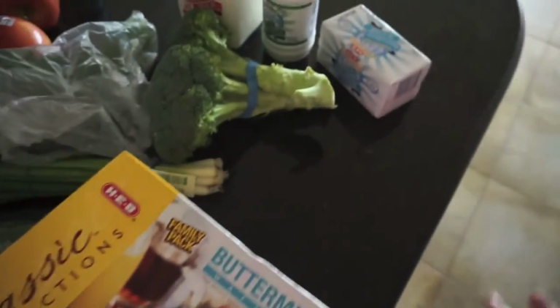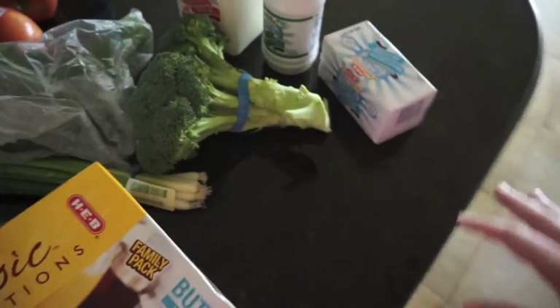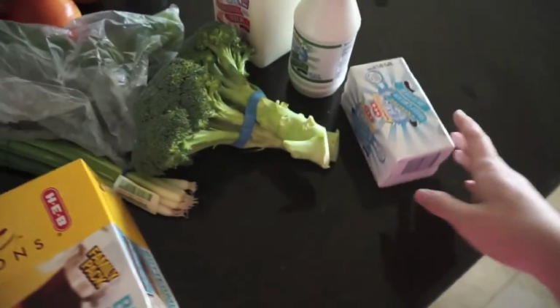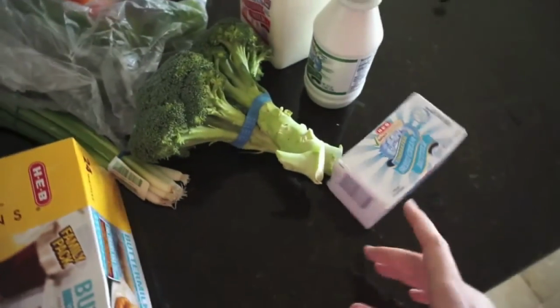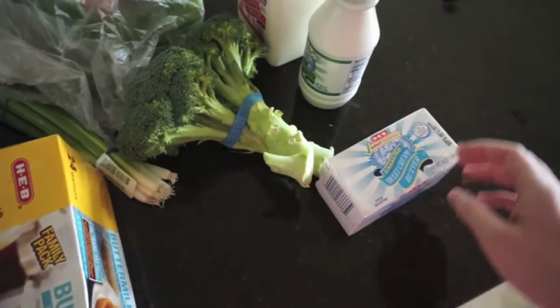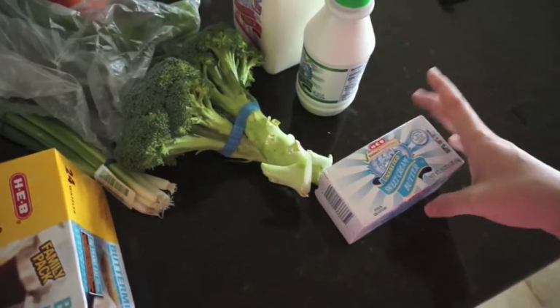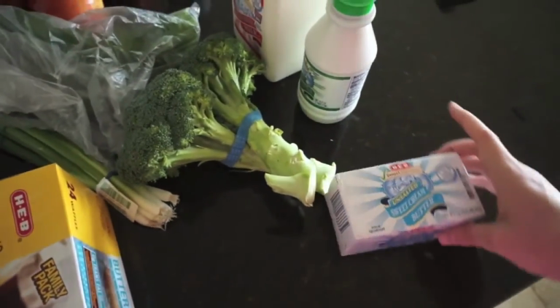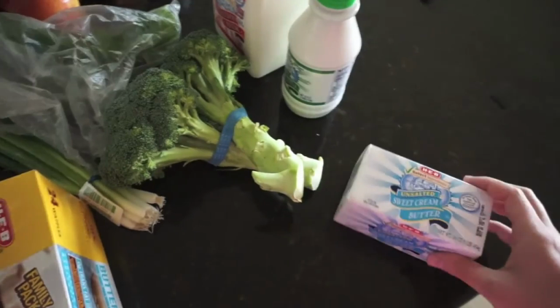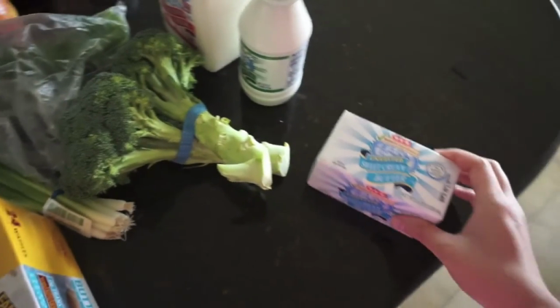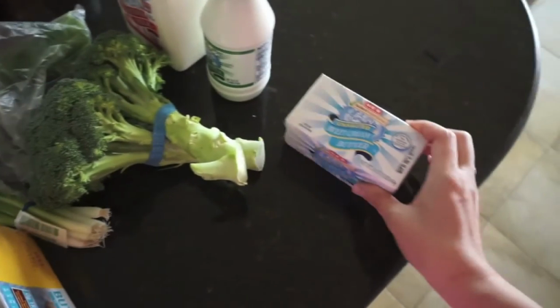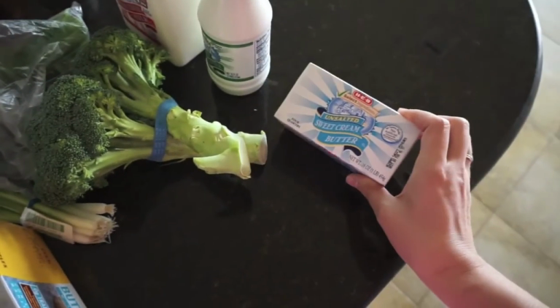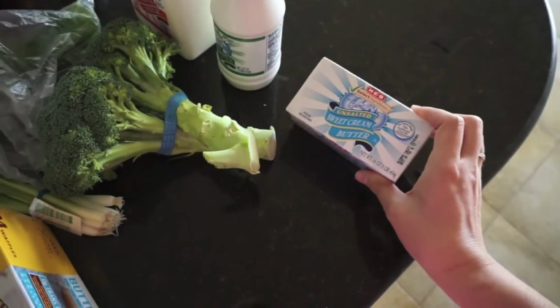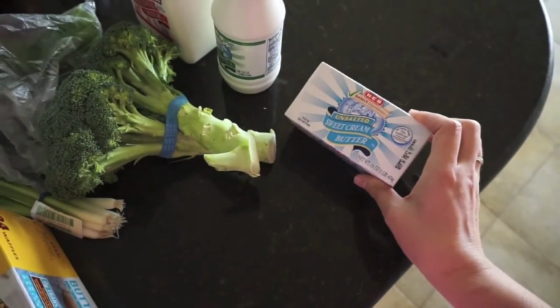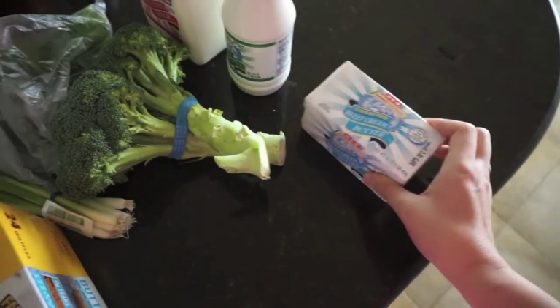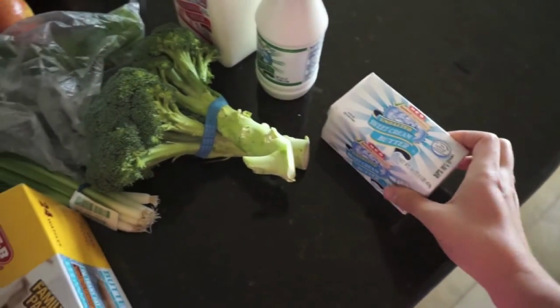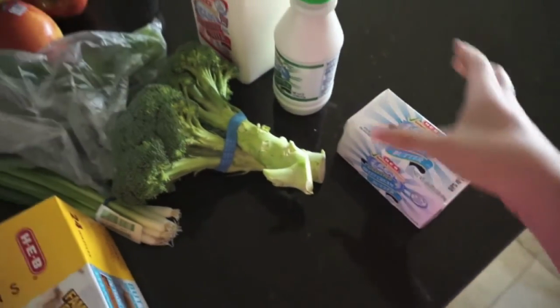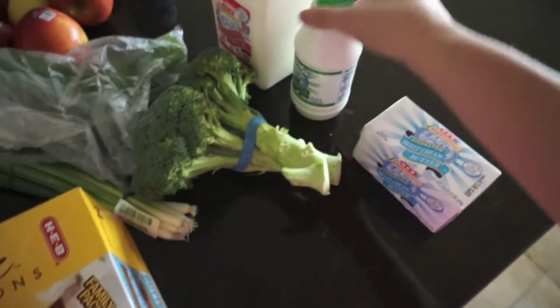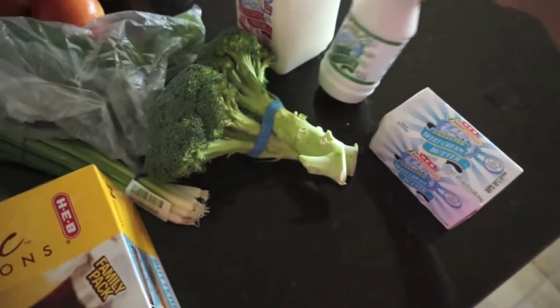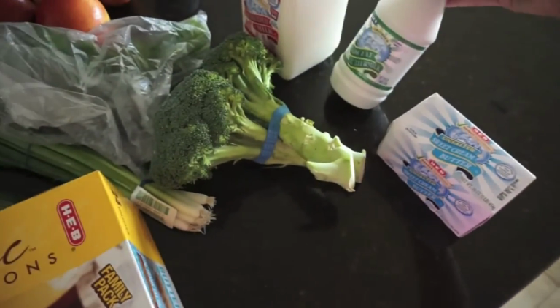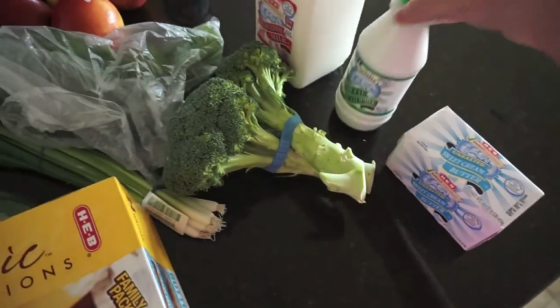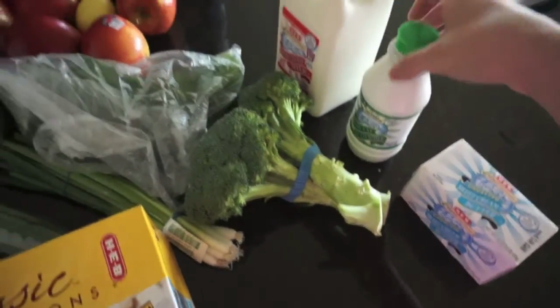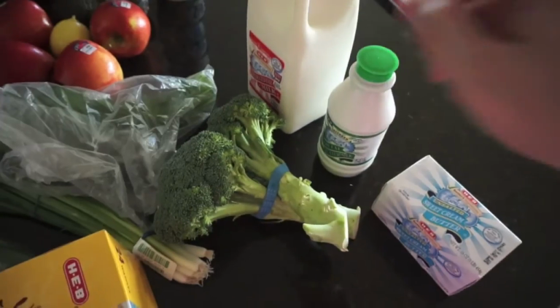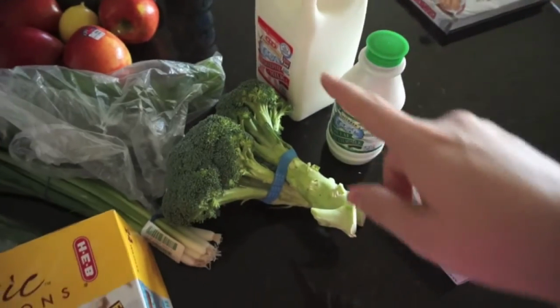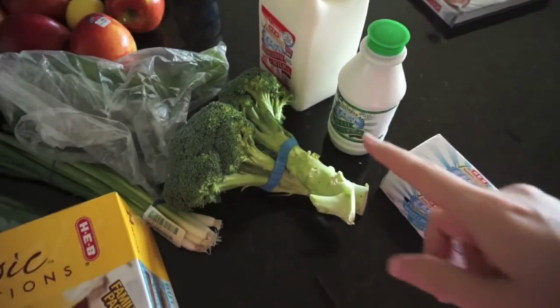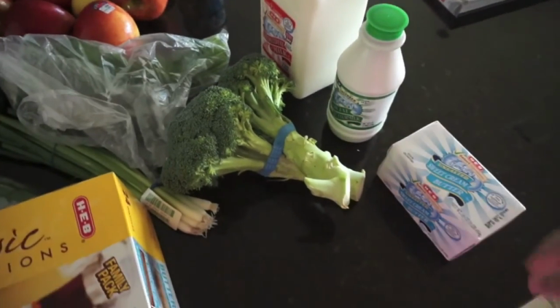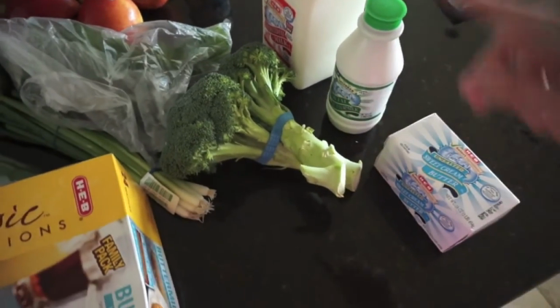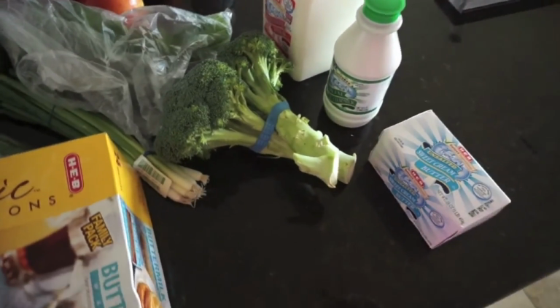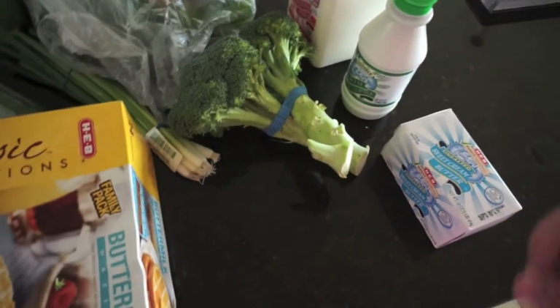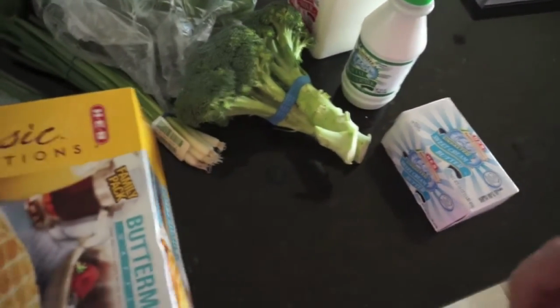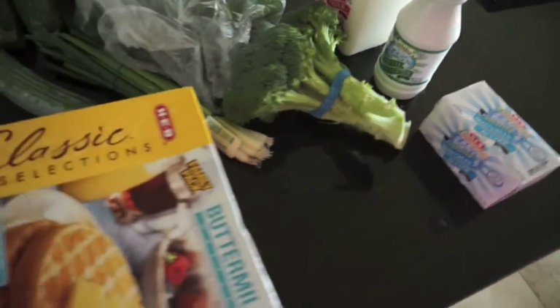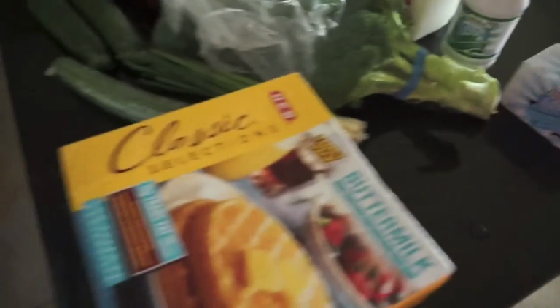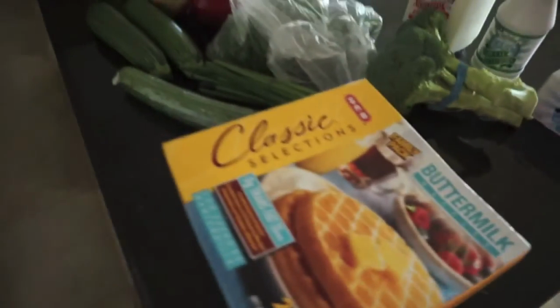And then I got some unsalted butter, some buttermilk, and then some regular milk. So these are all going to be for recipes.